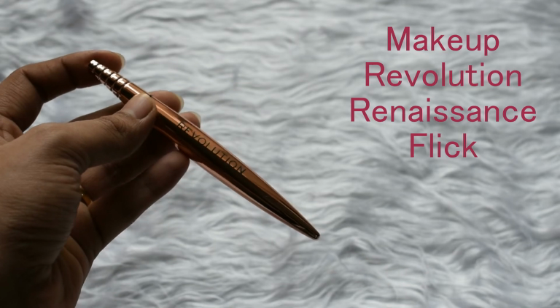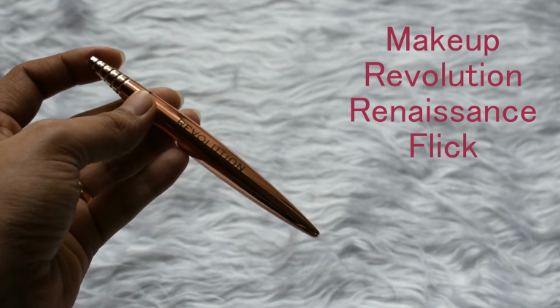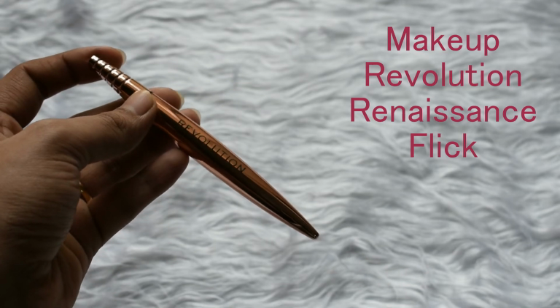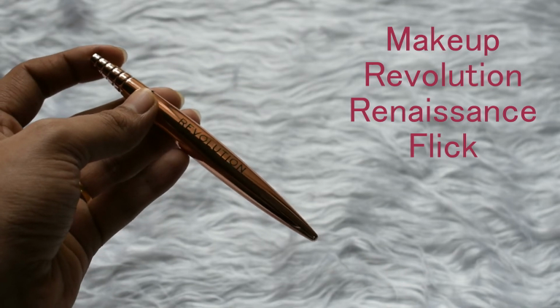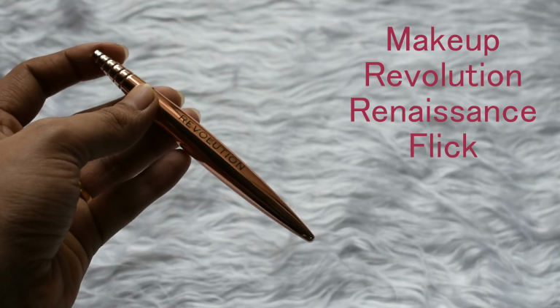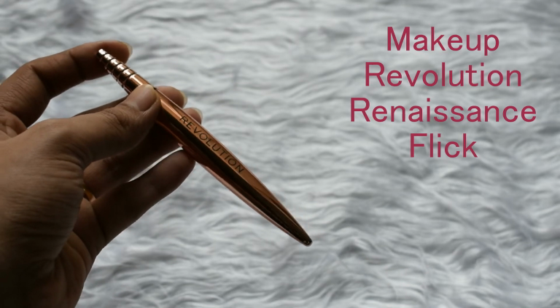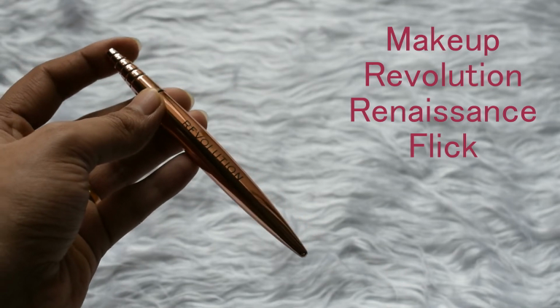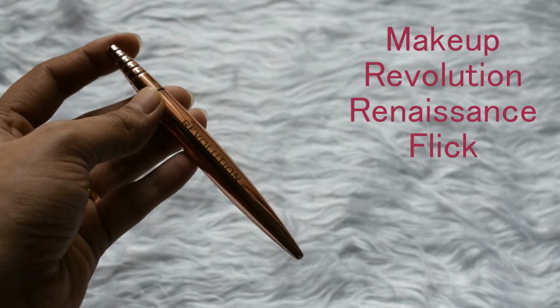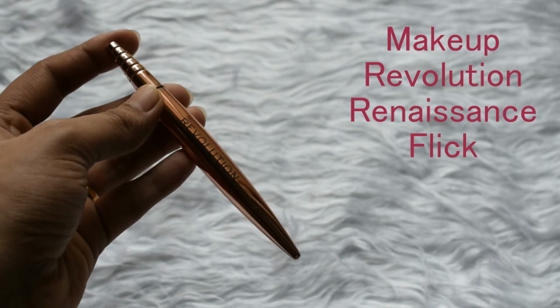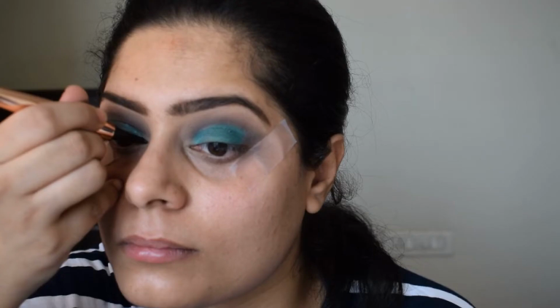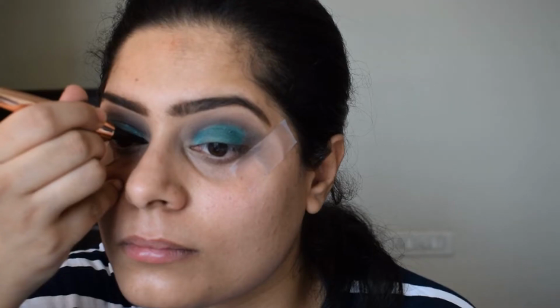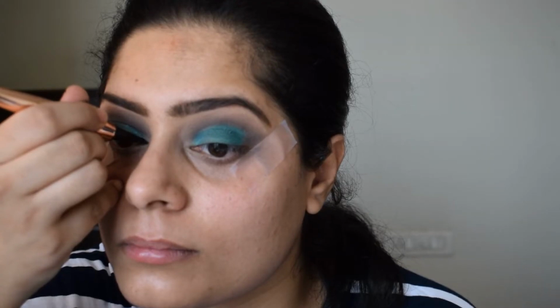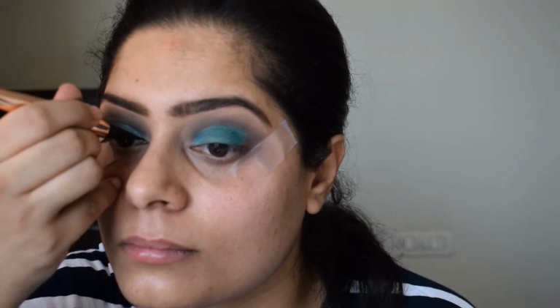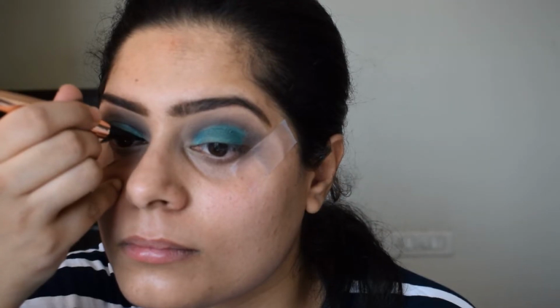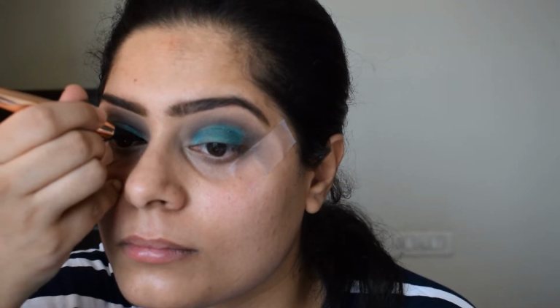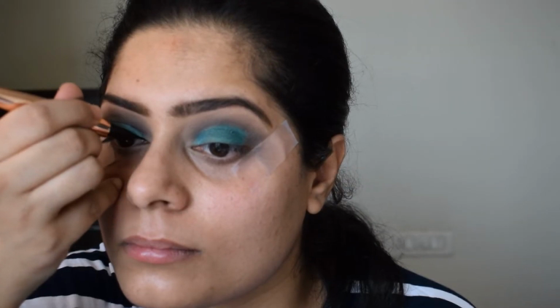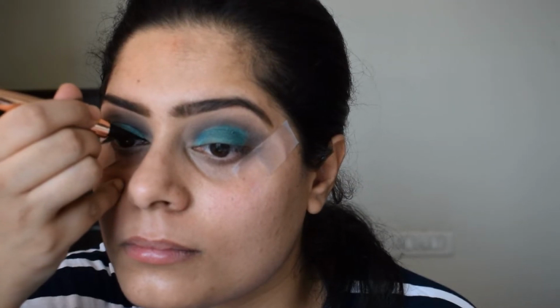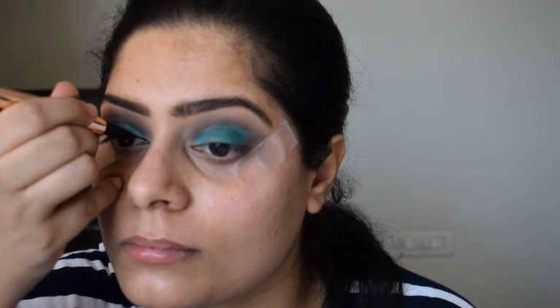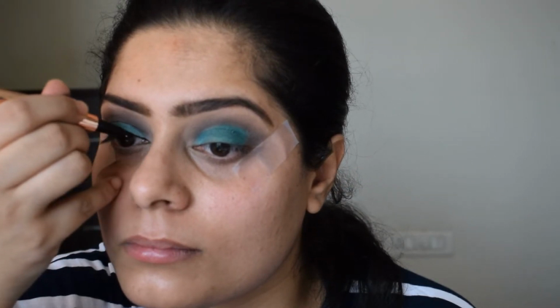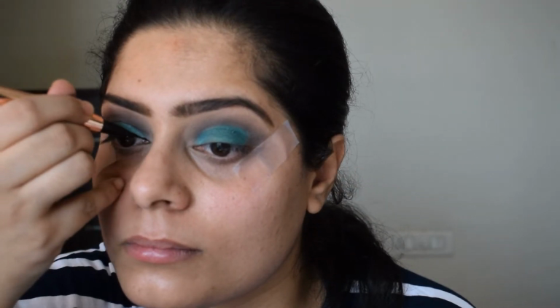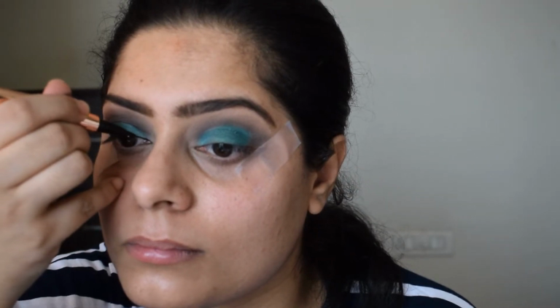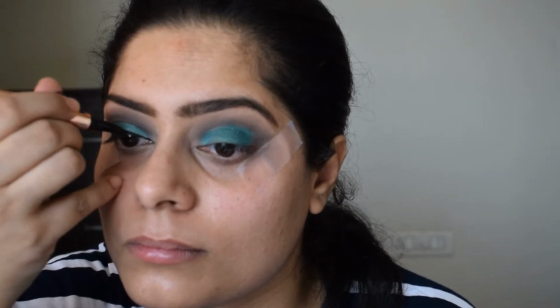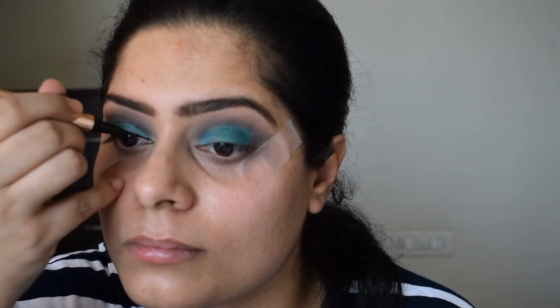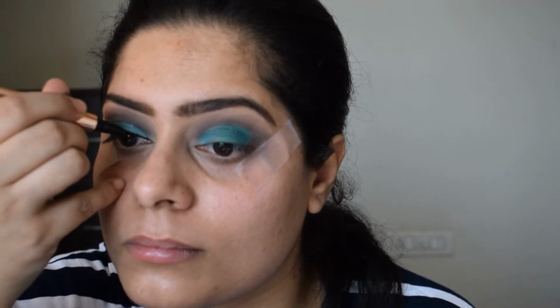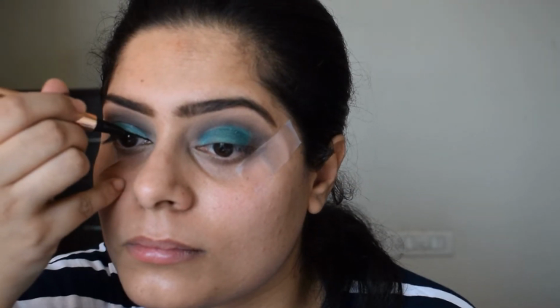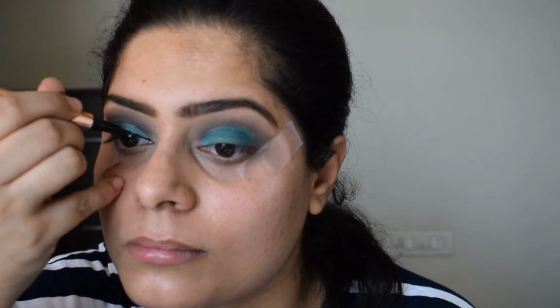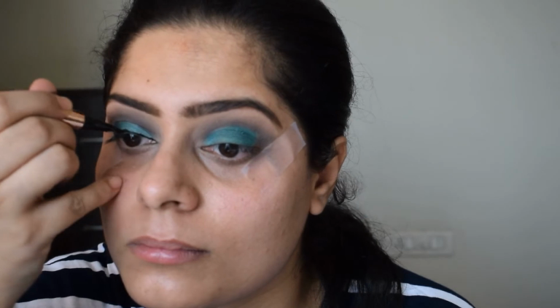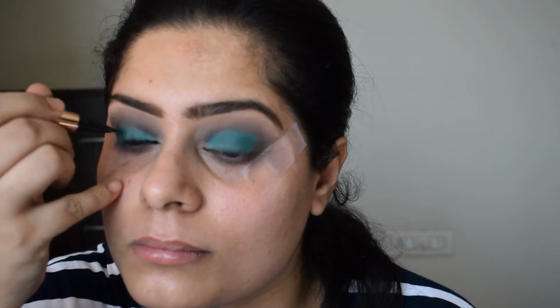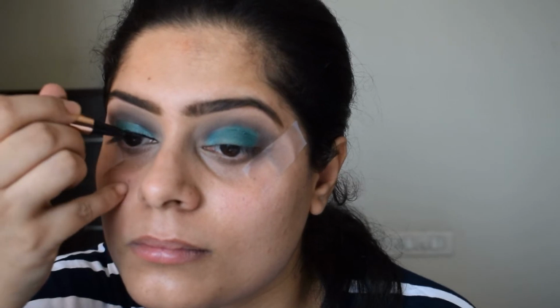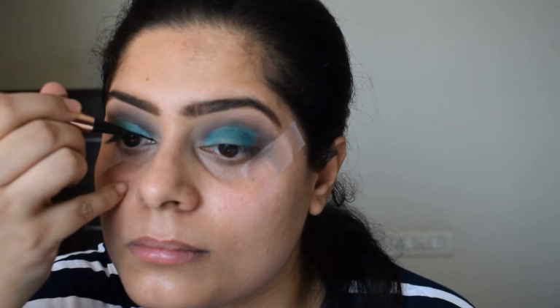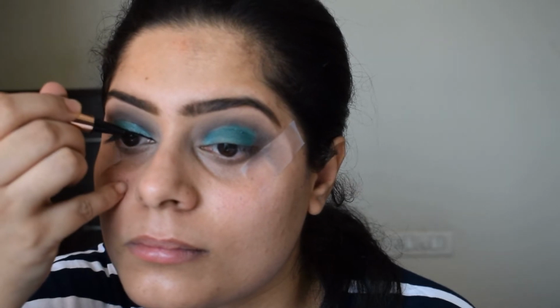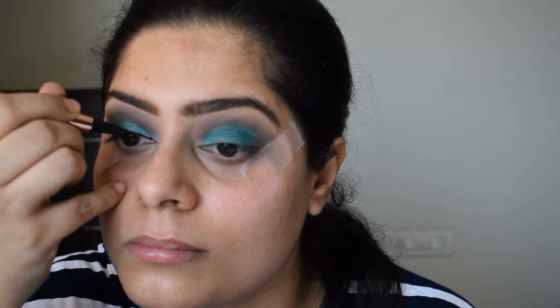Before moving on to the face and the rest of the eye makeup, I will apply eyeliner, and this is from Makeup Revolution.